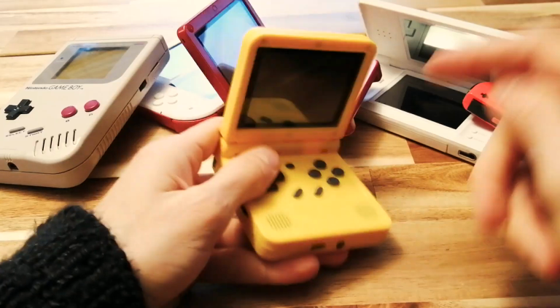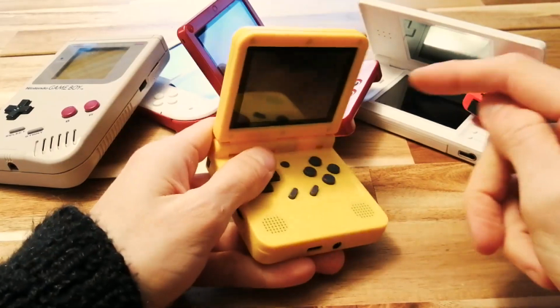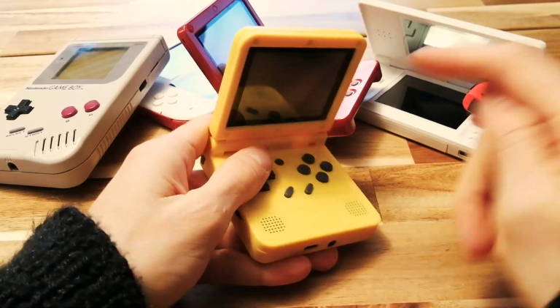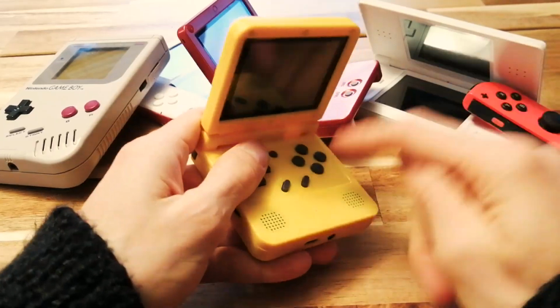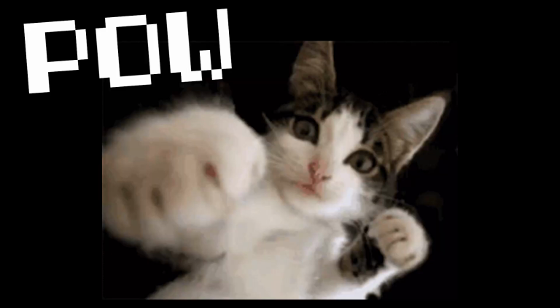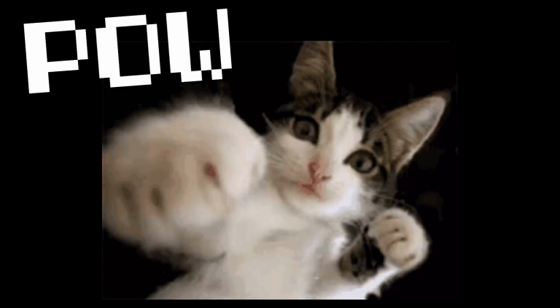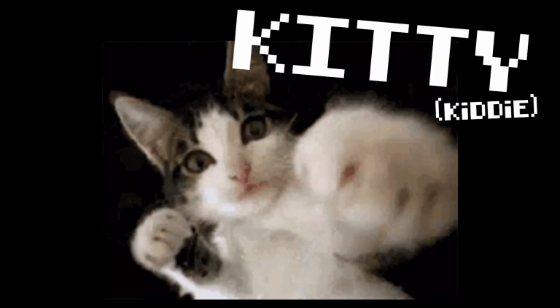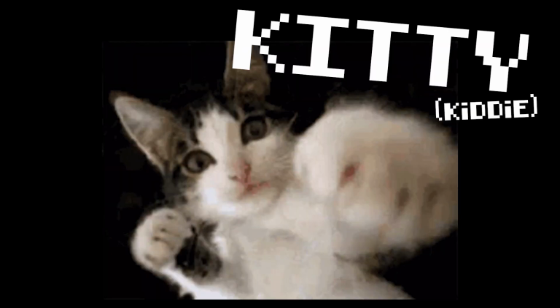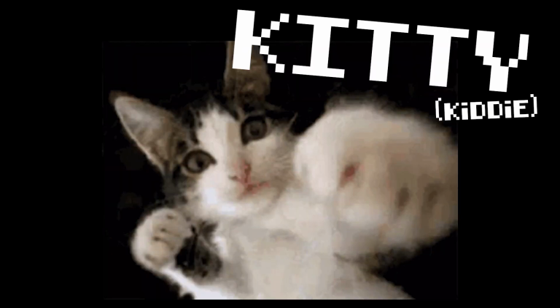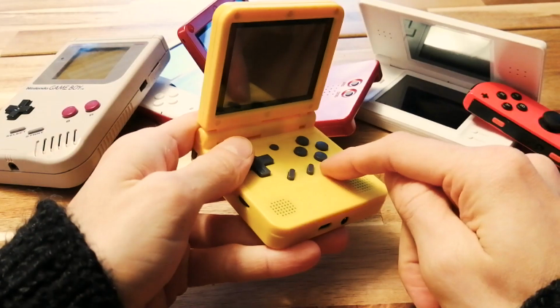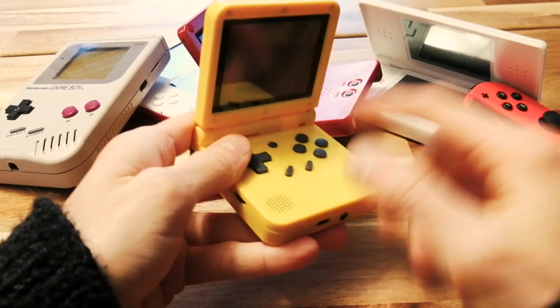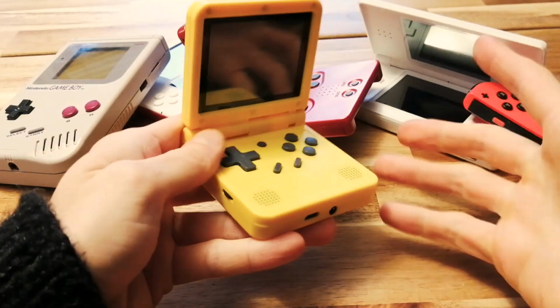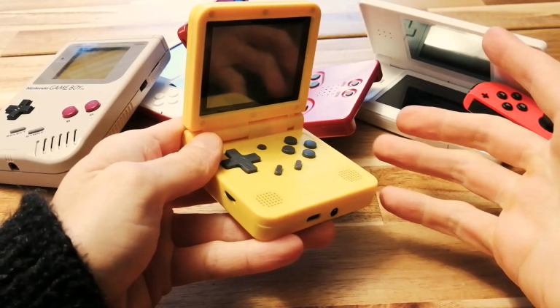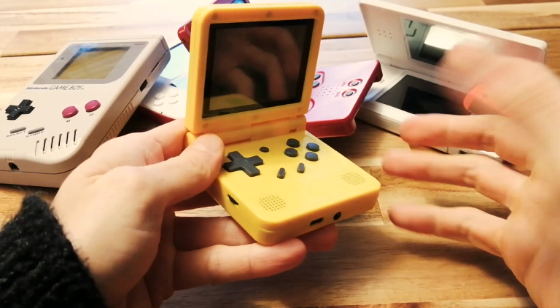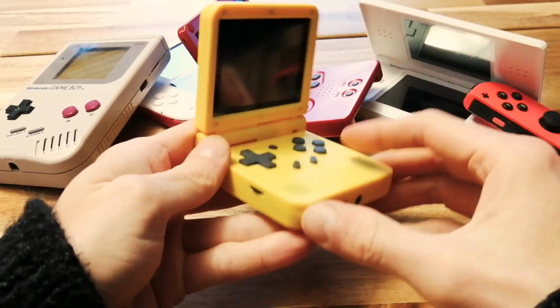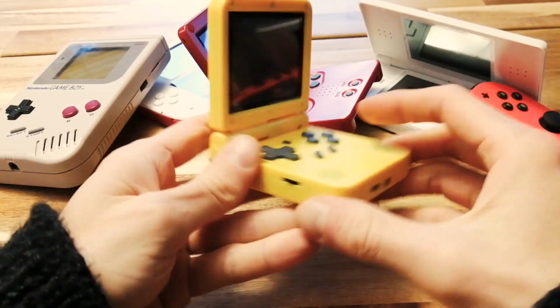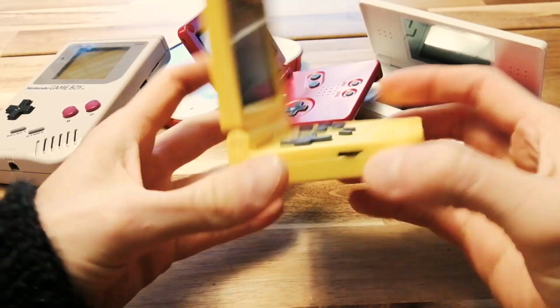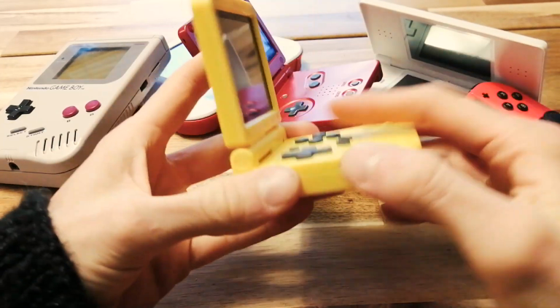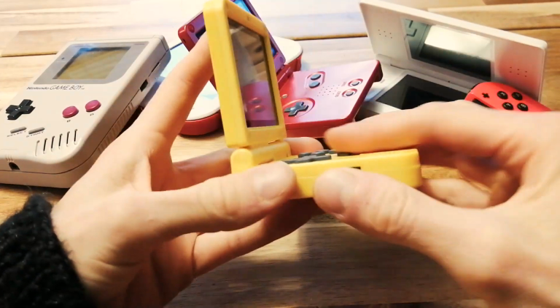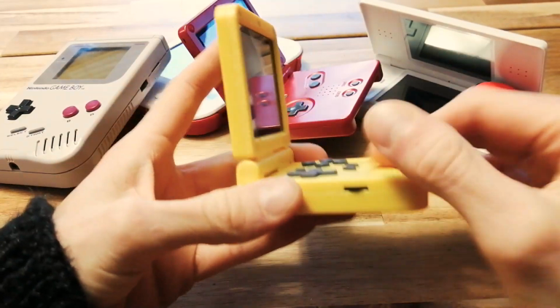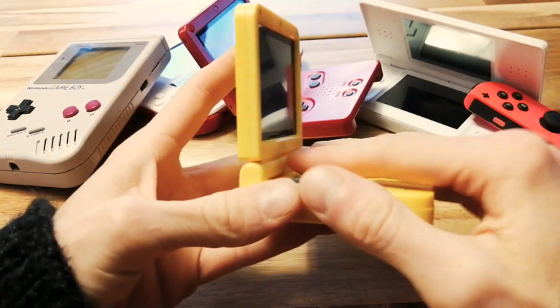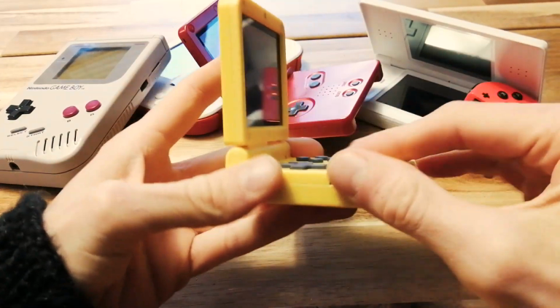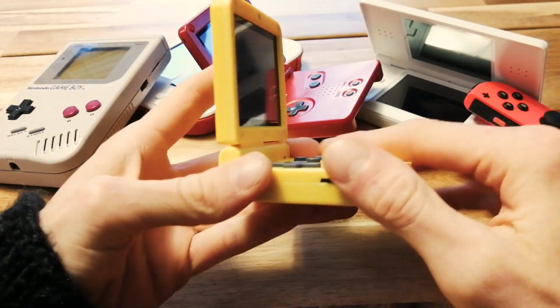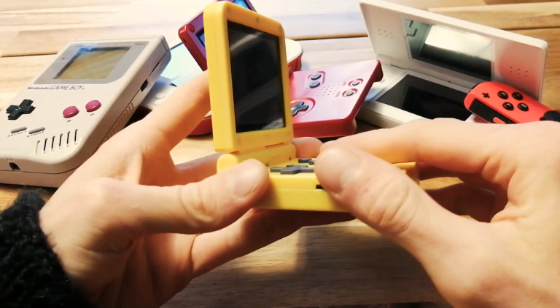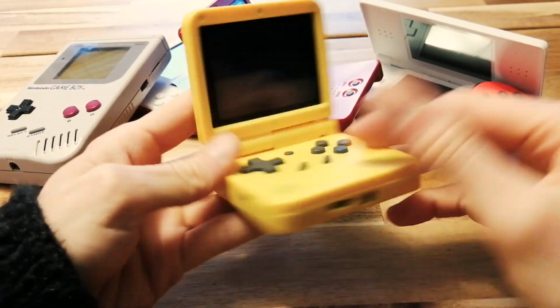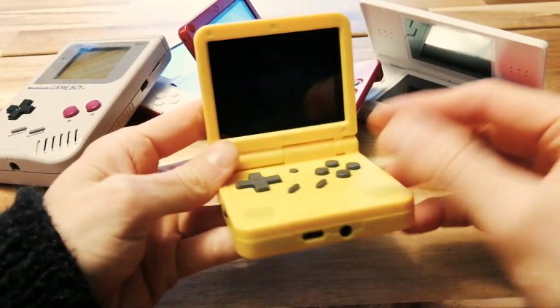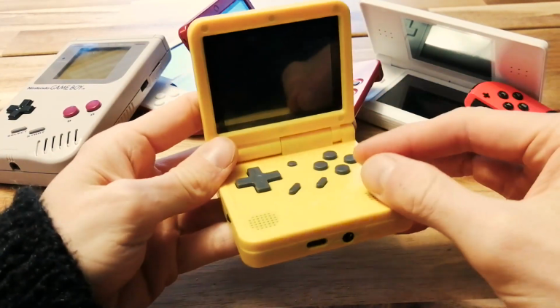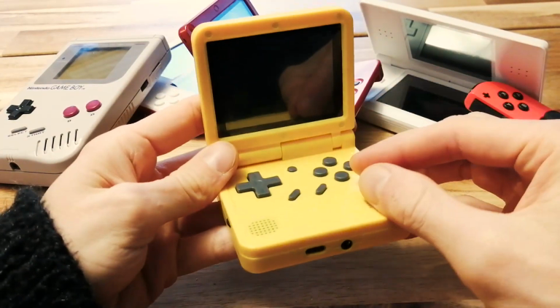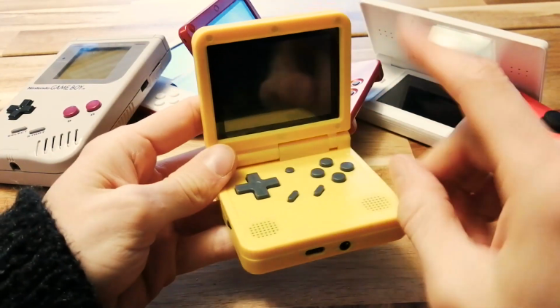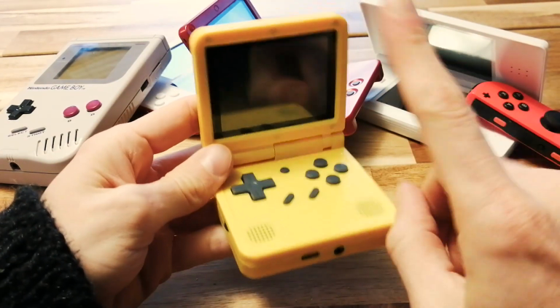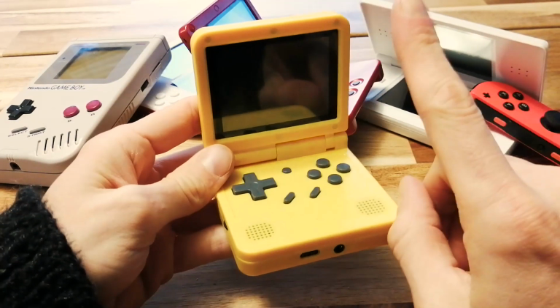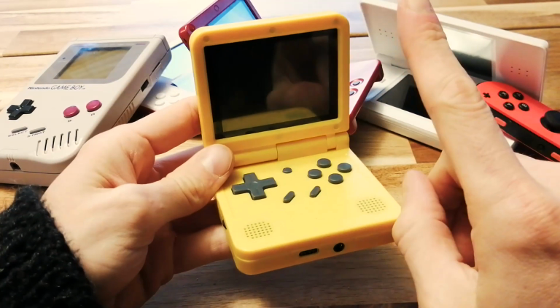This is the Pal Kitty V90. I love this thing, but let's see if we can make it even better.